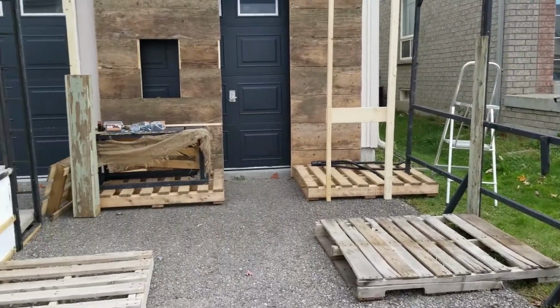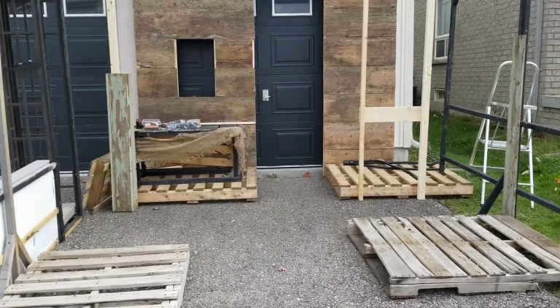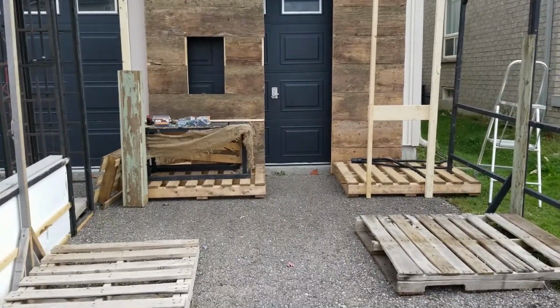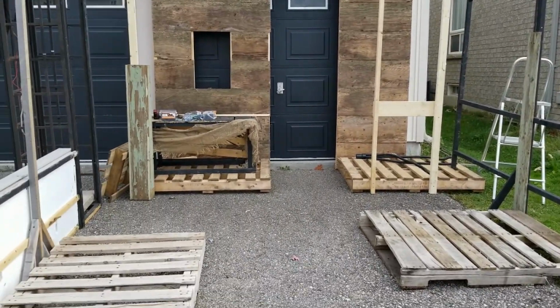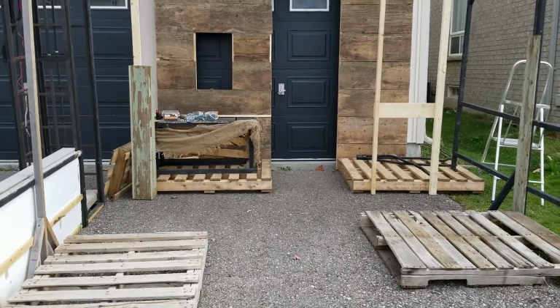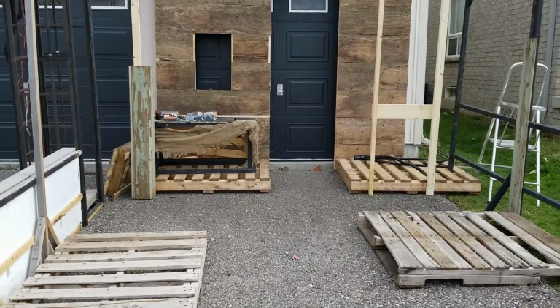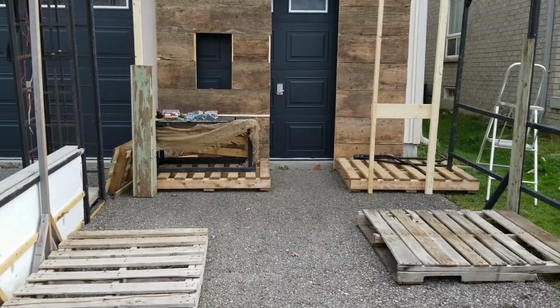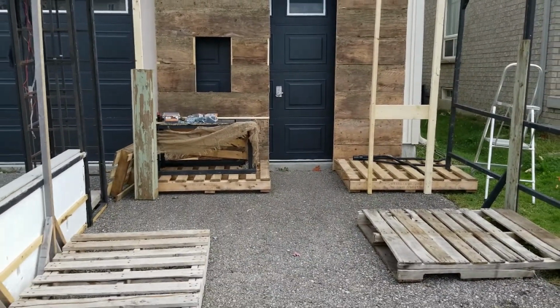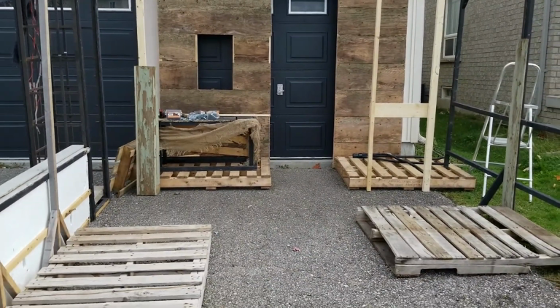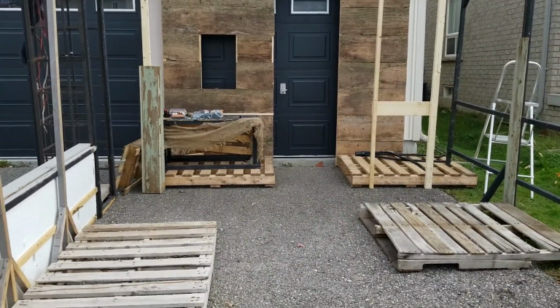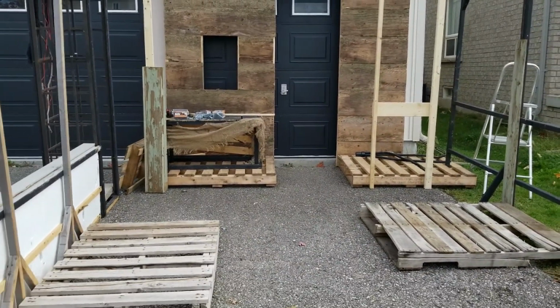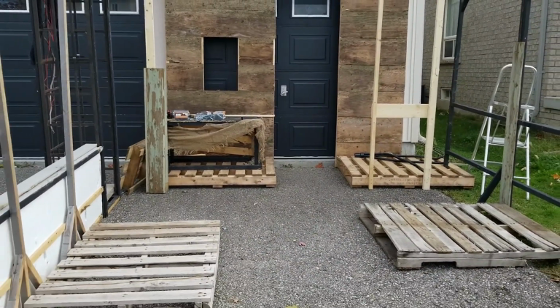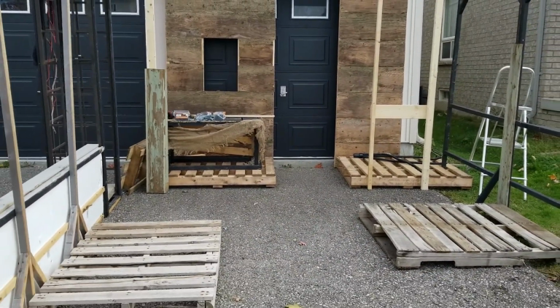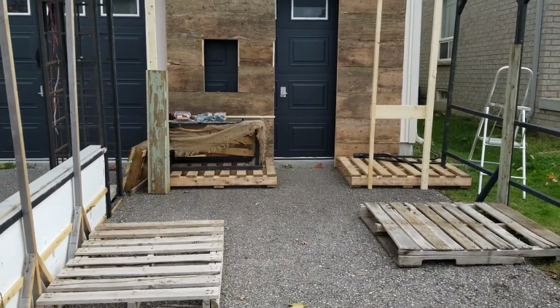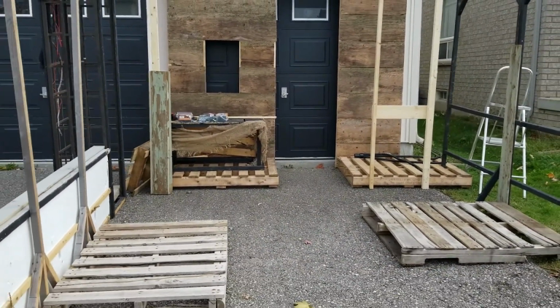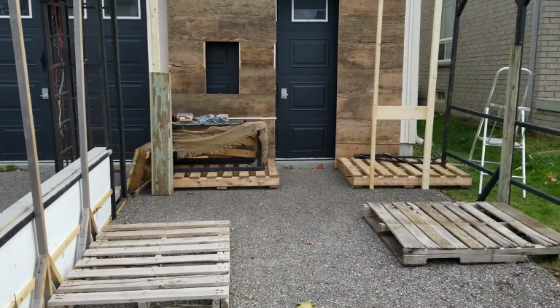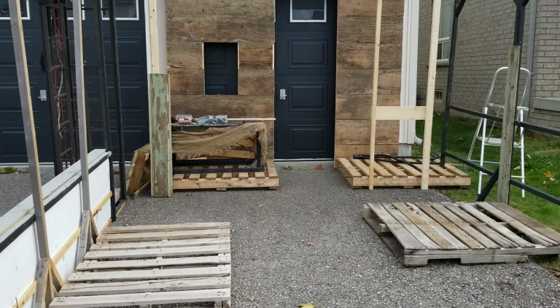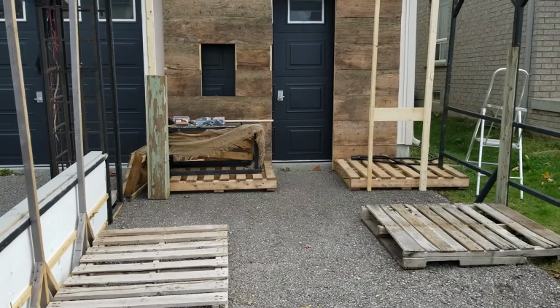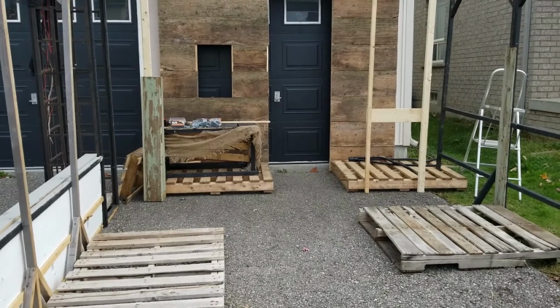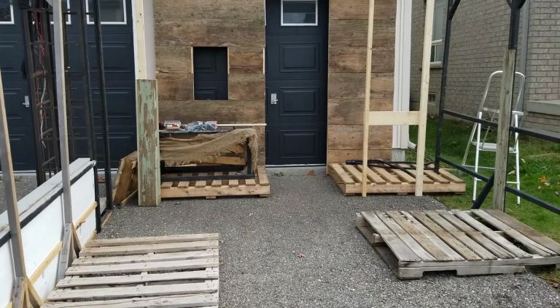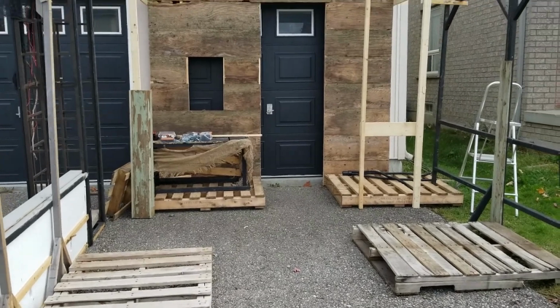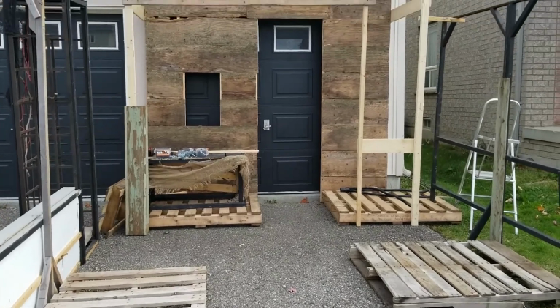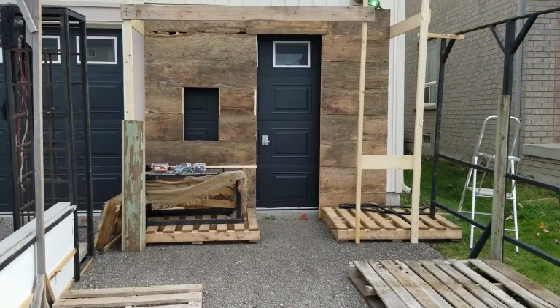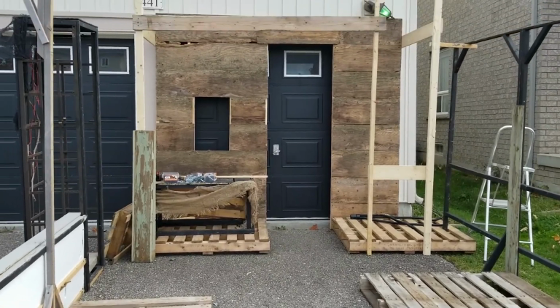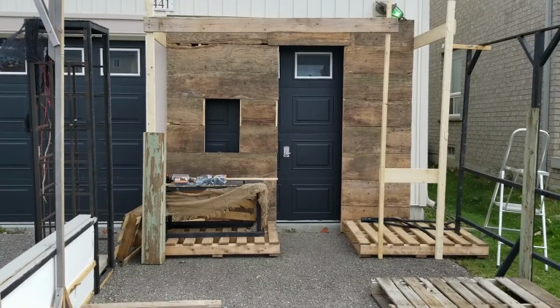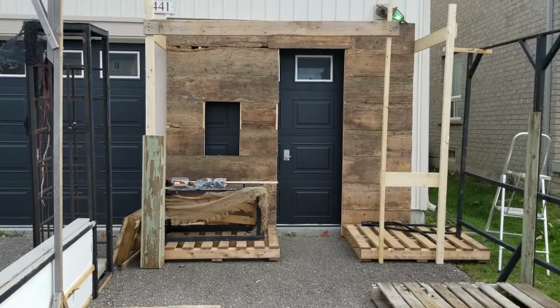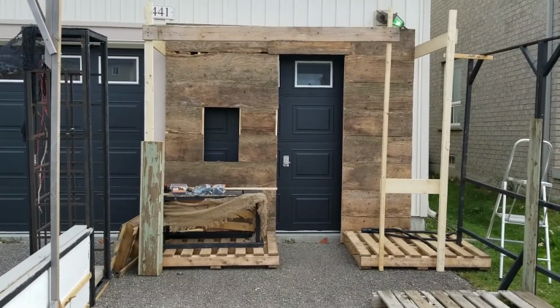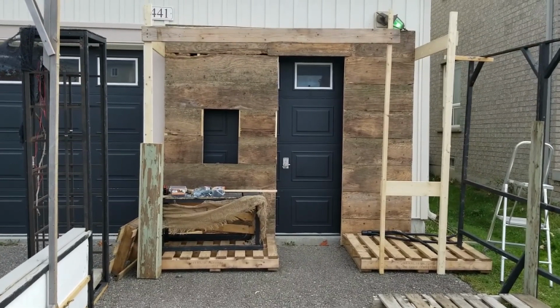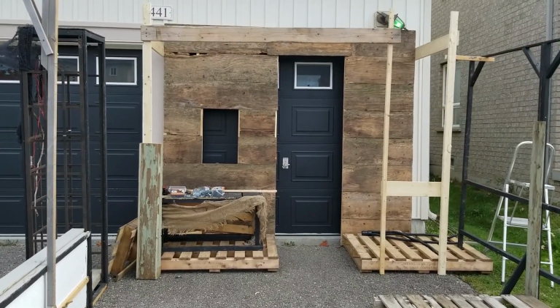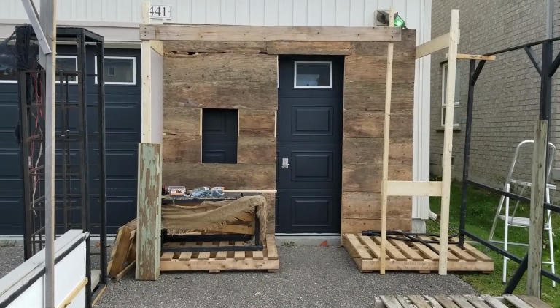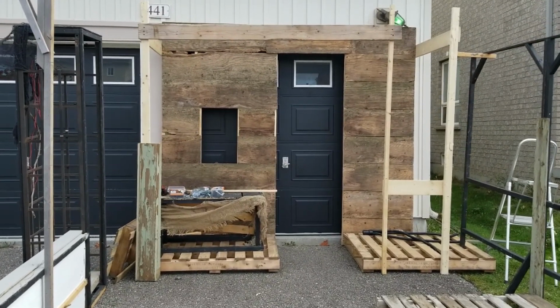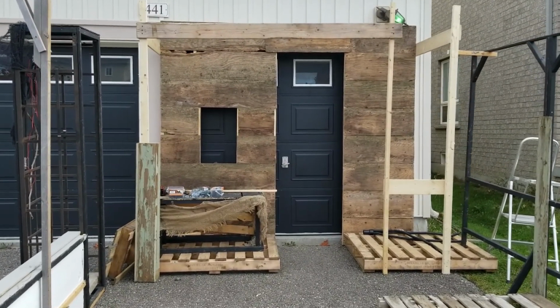I don't even know exactly where I'm going to lay everything out in here — I kind of have a general idea. Still have some stuff to finish working on in the barn.